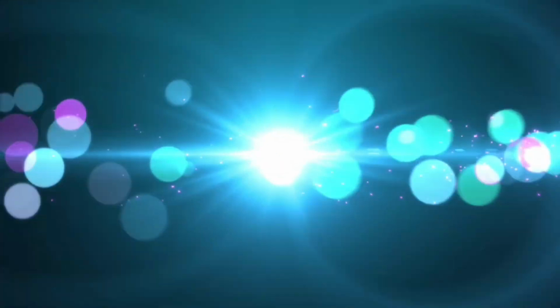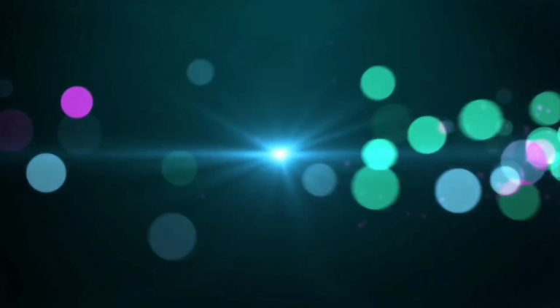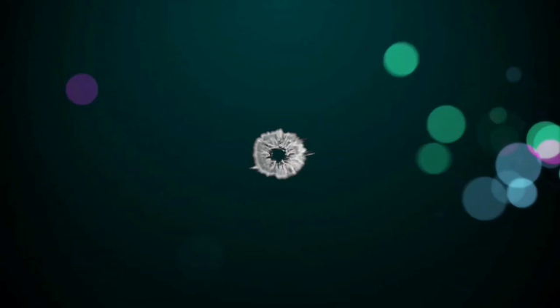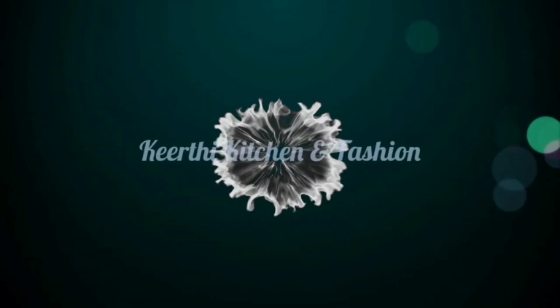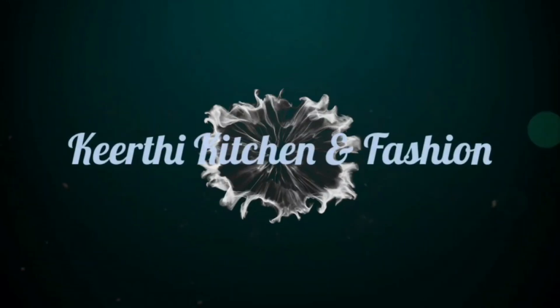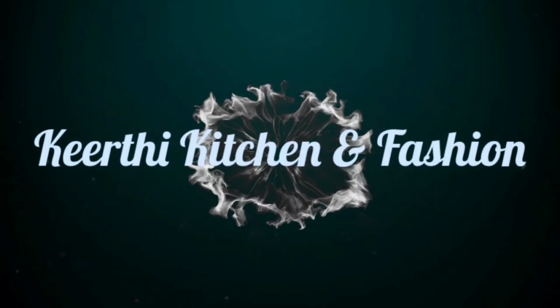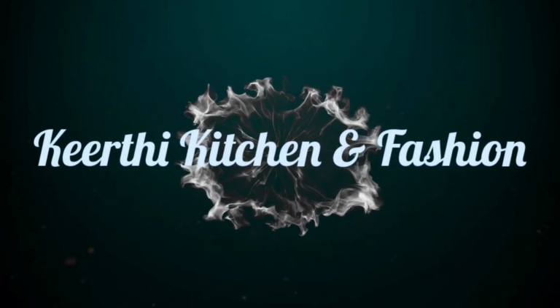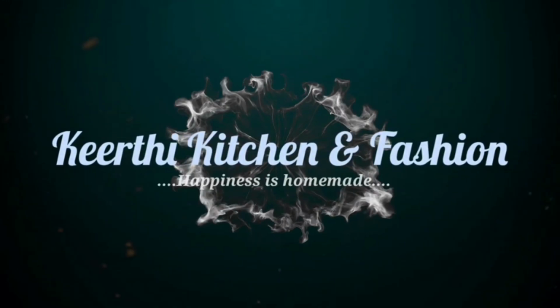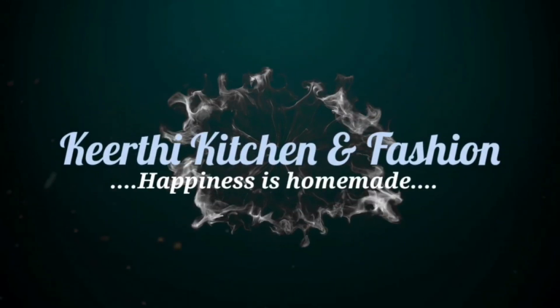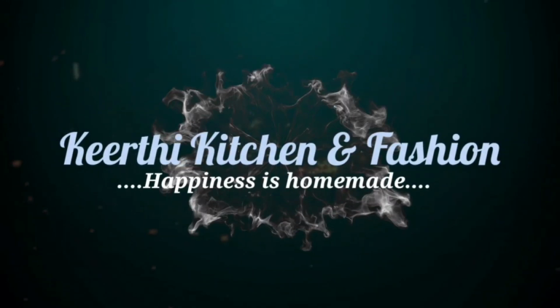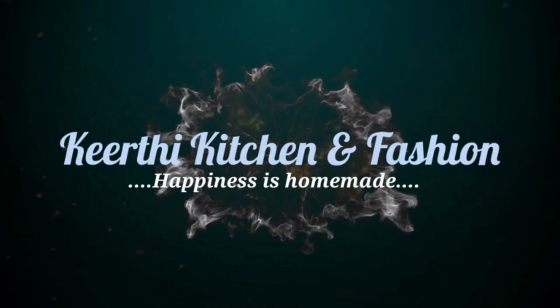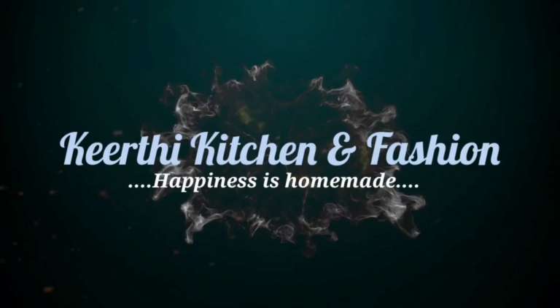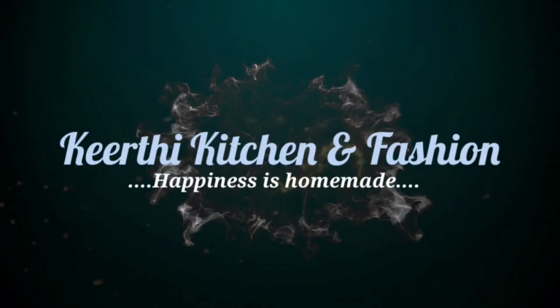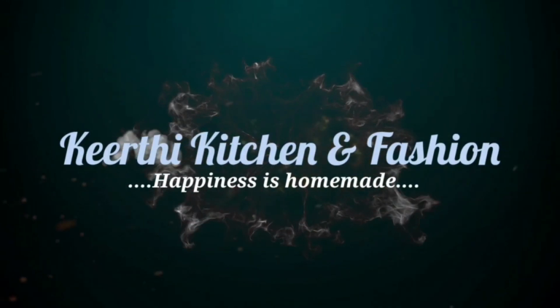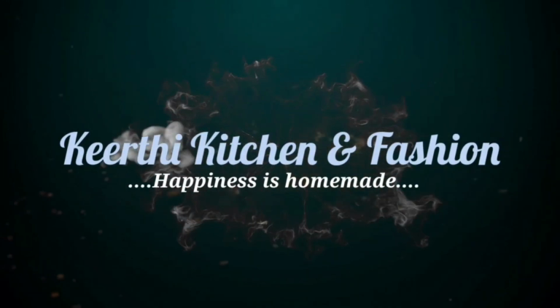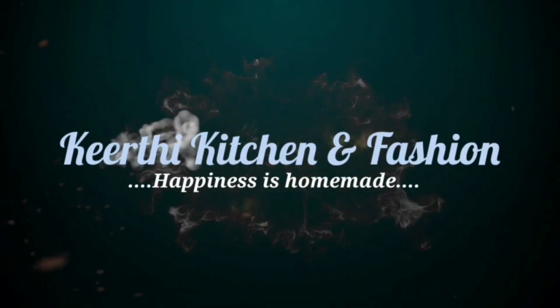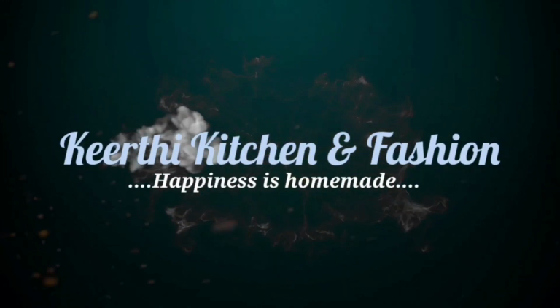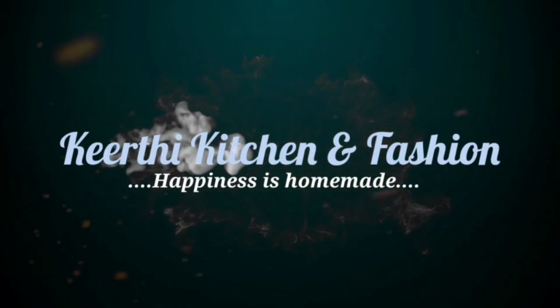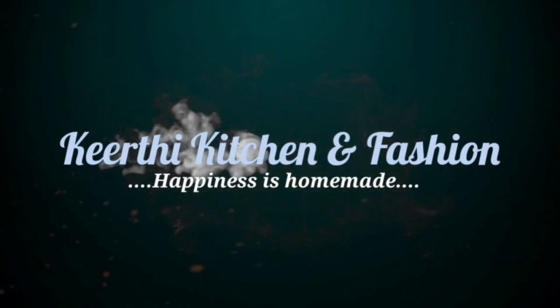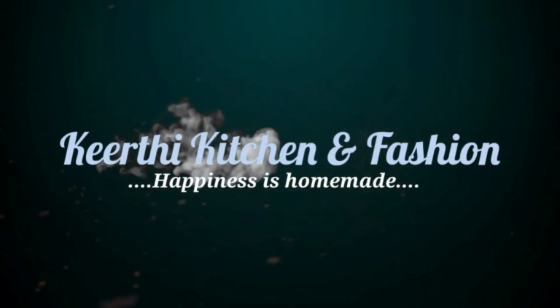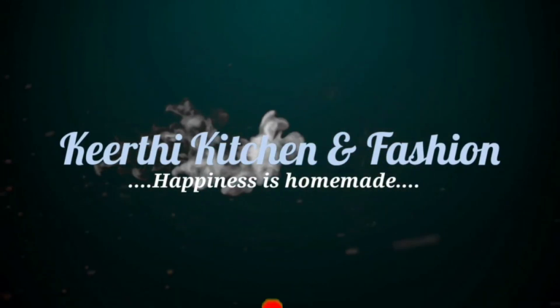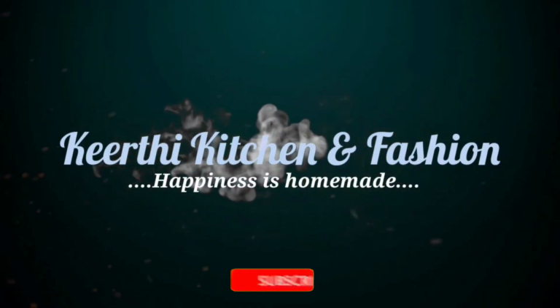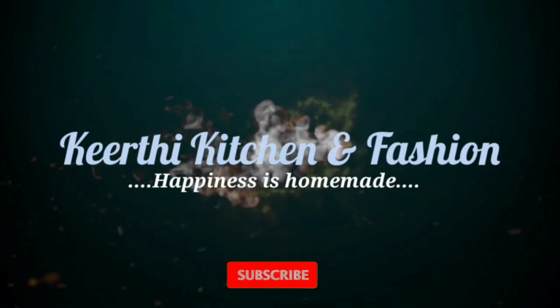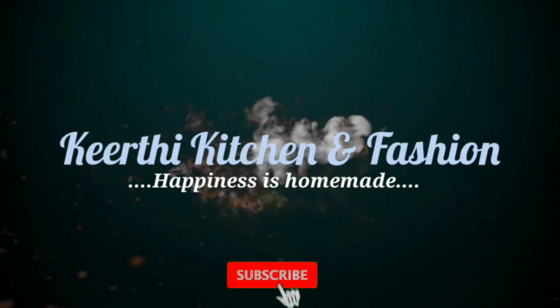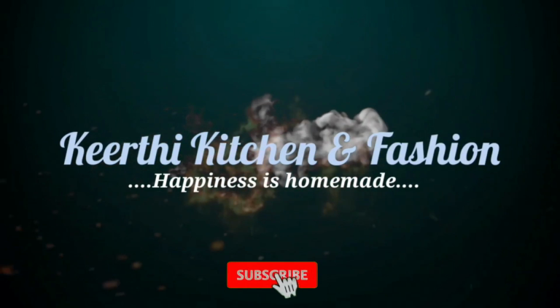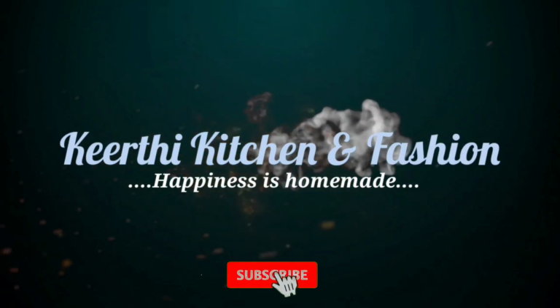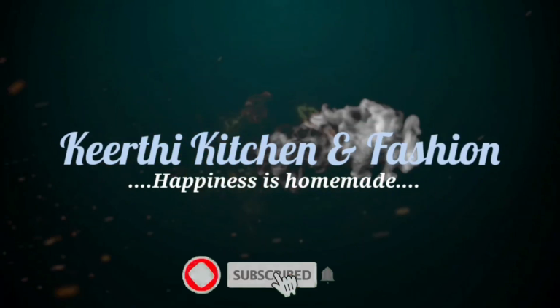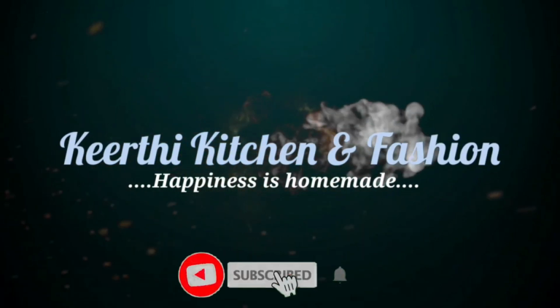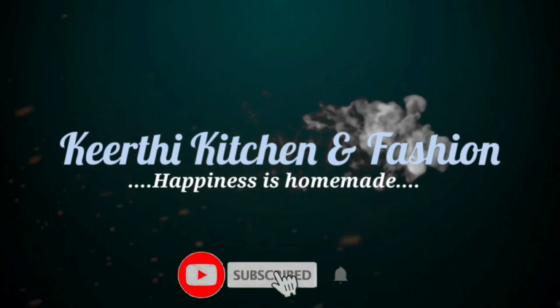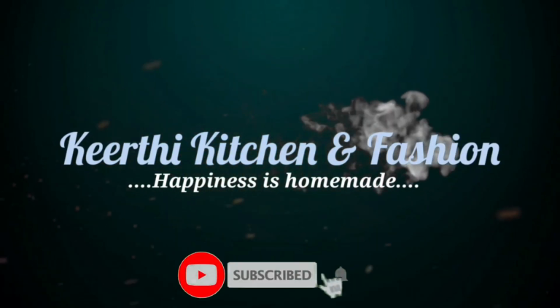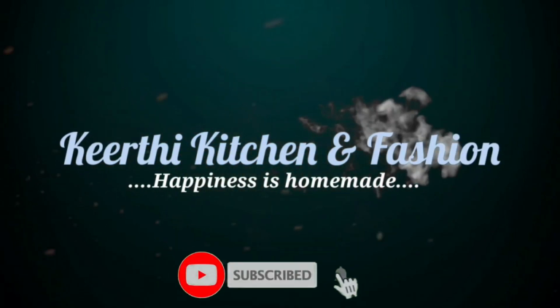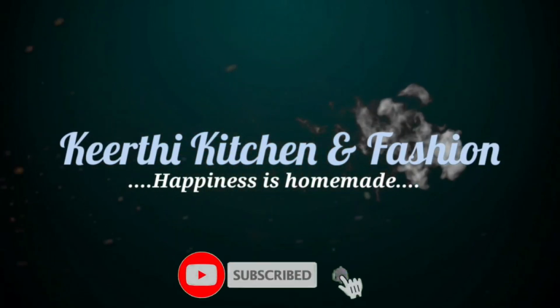Hello everyone! Welcome to our channel, Keith's Kitchen and Fashion. In this video, you will get the latest gold model.